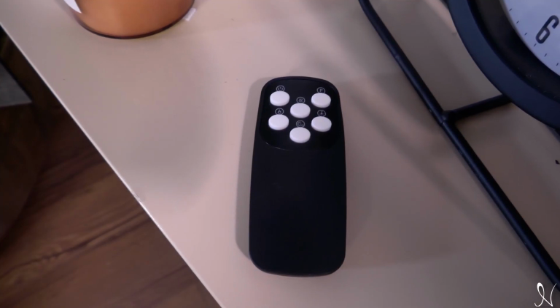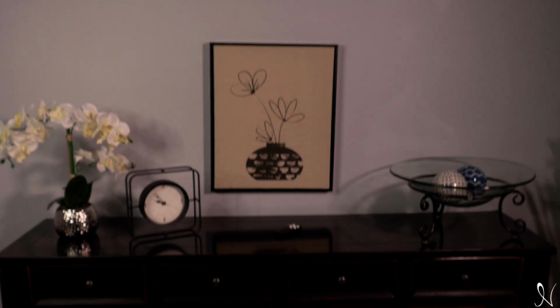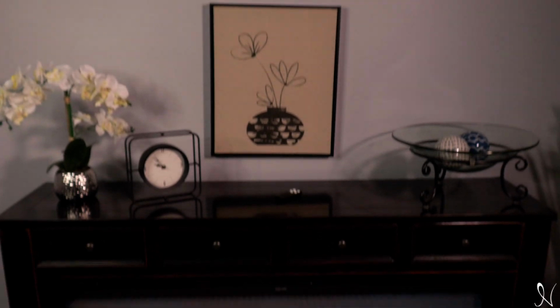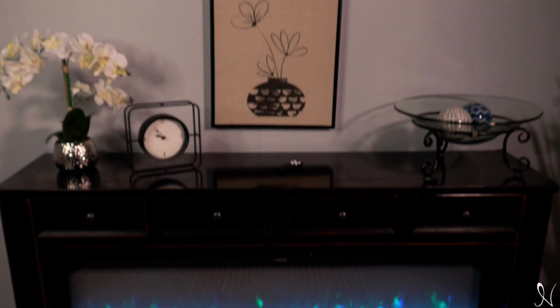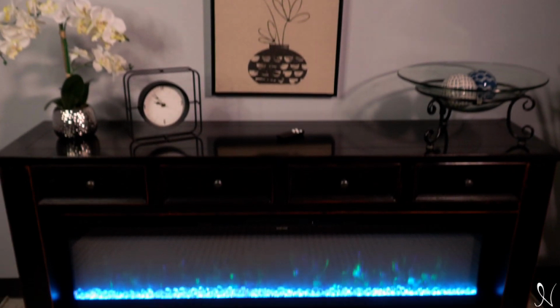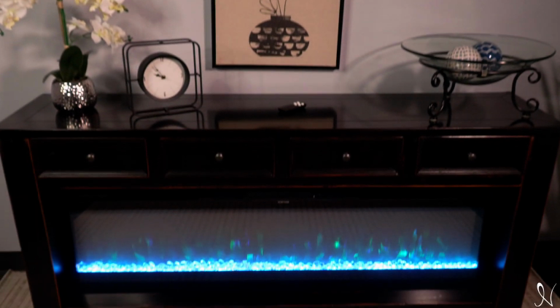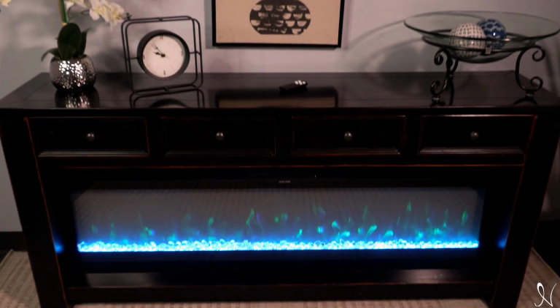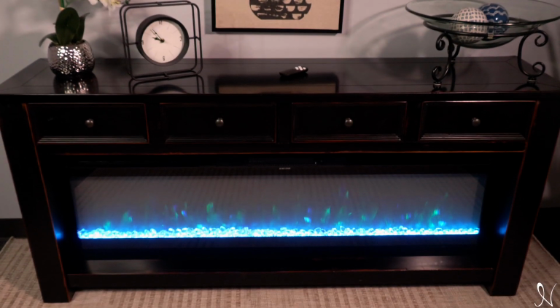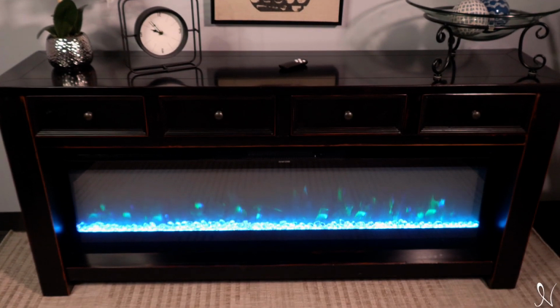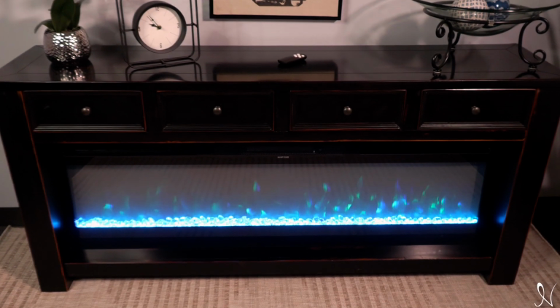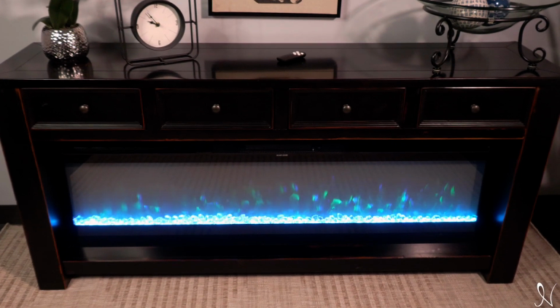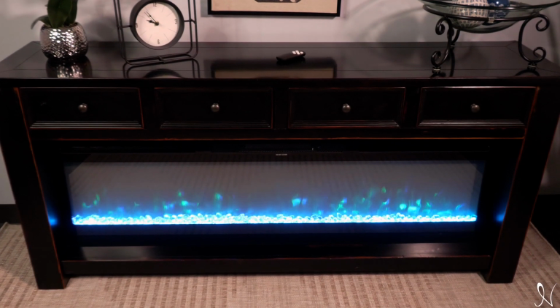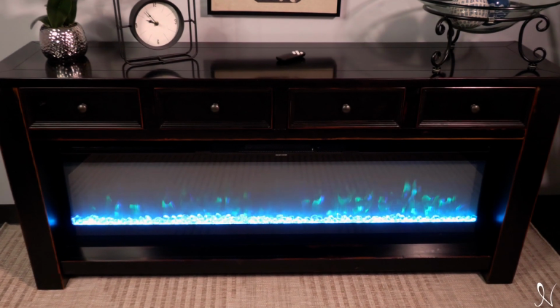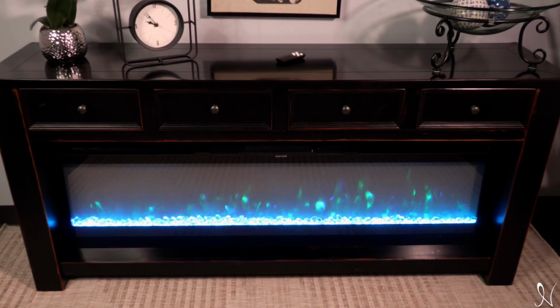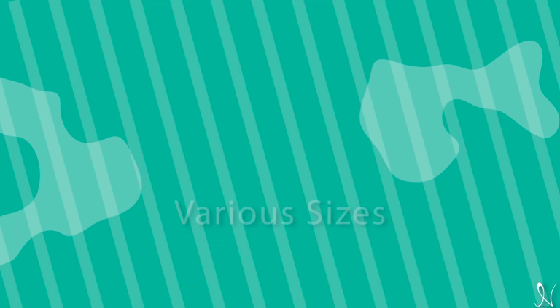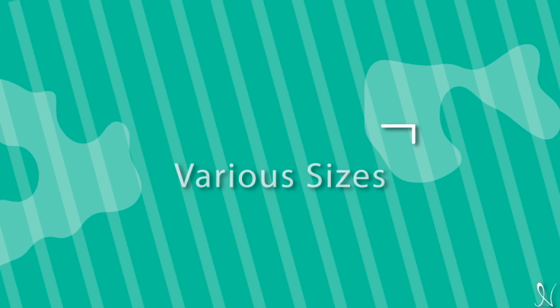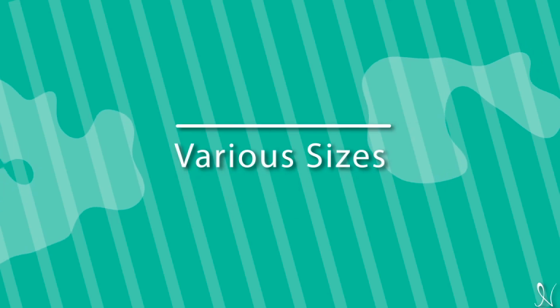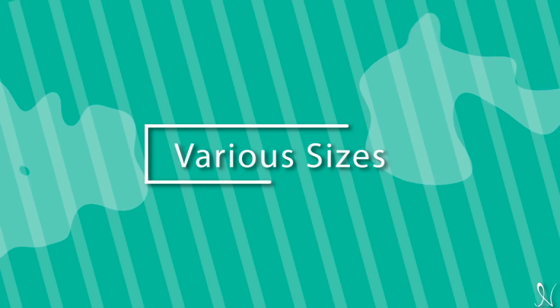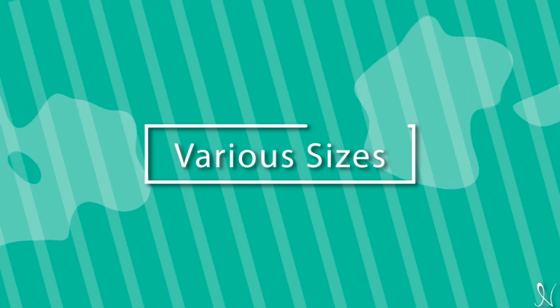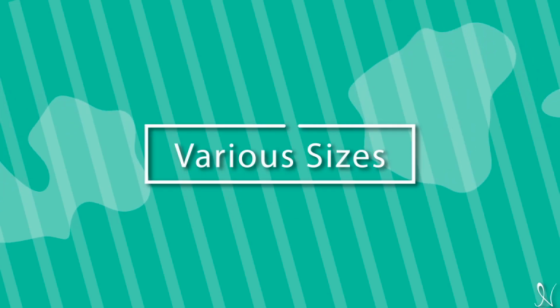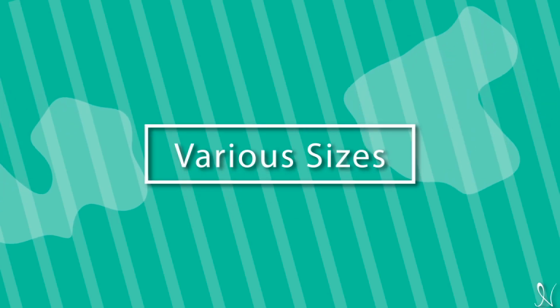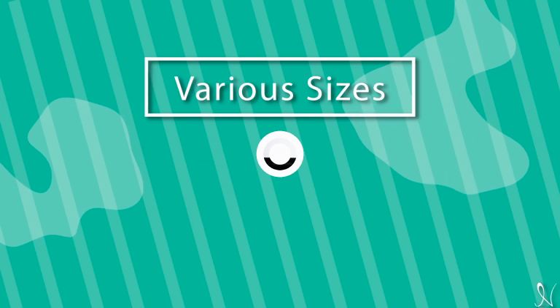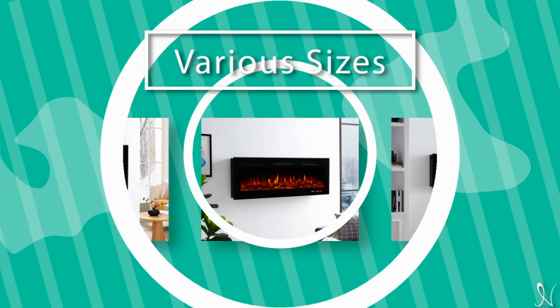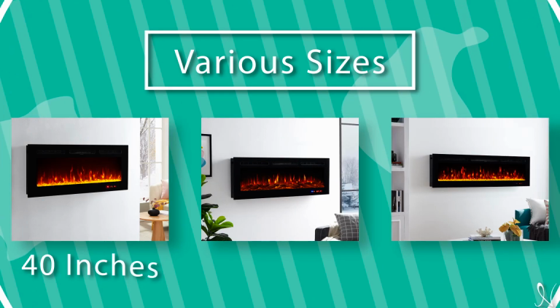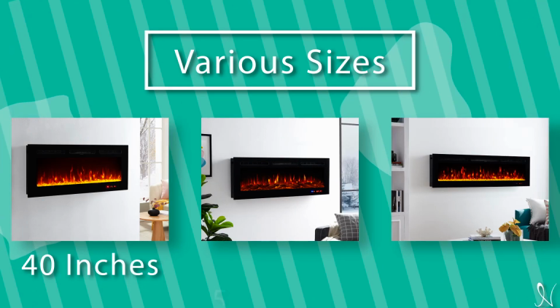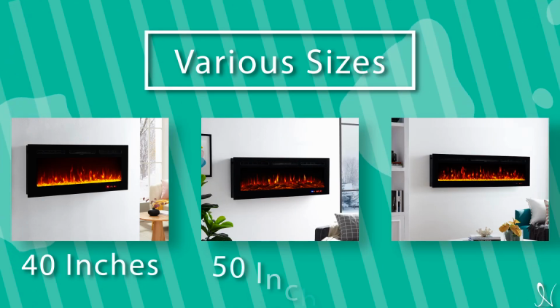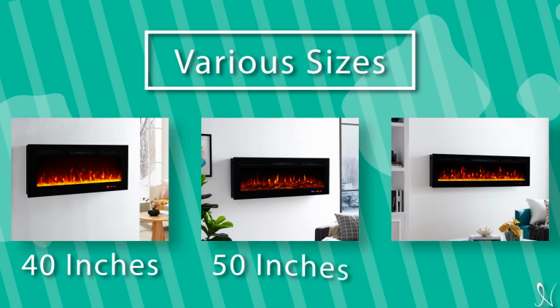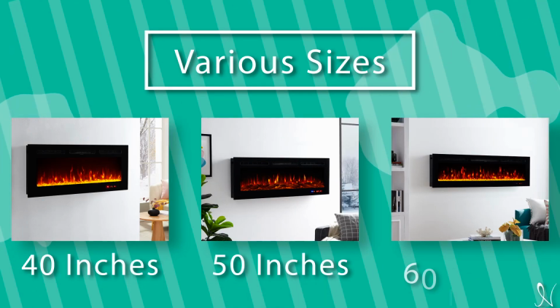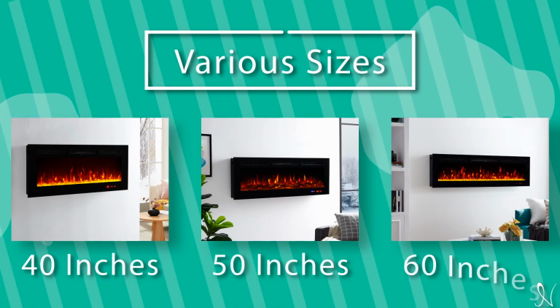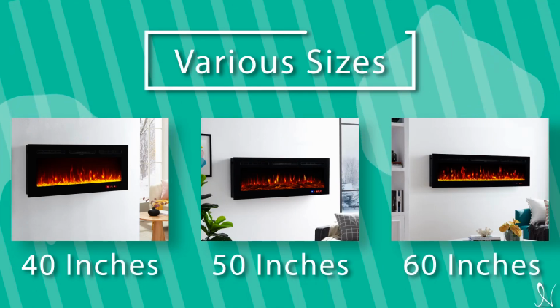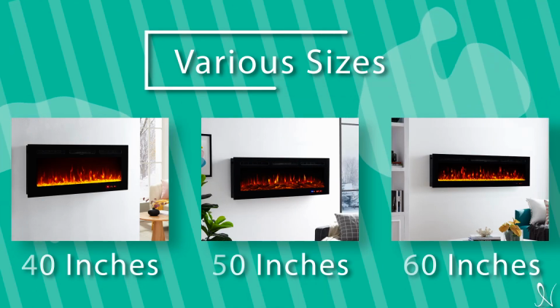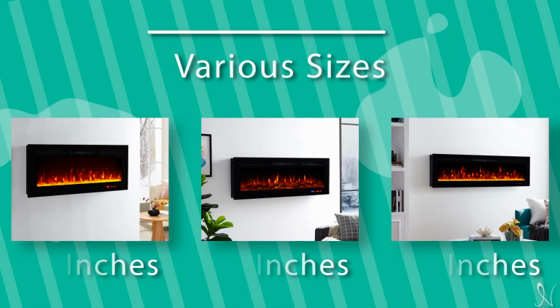The Kimbell Electric Fireplace can be mounted or recessed into the wall and comes in various sizes such as 40, 50, and 60 inches.